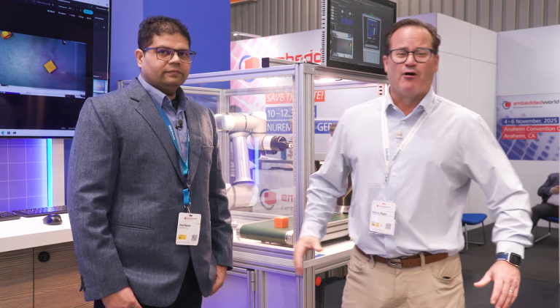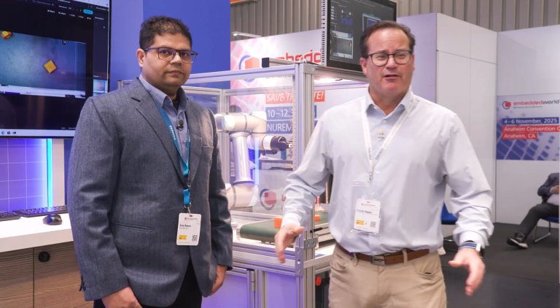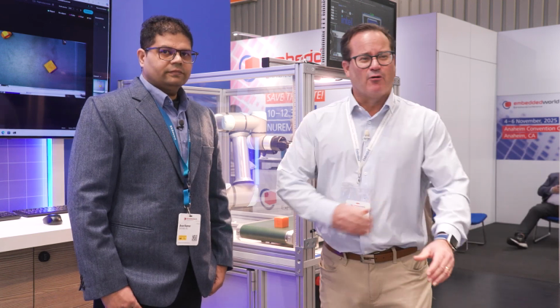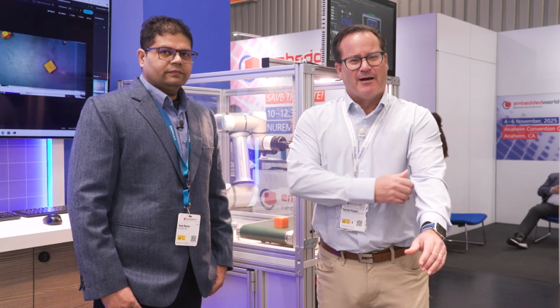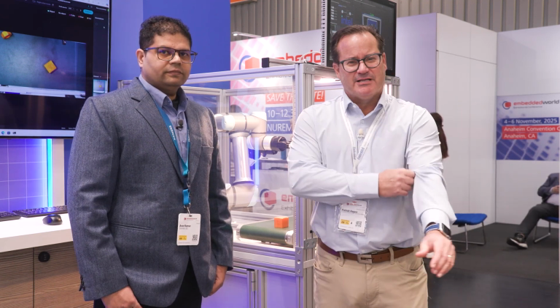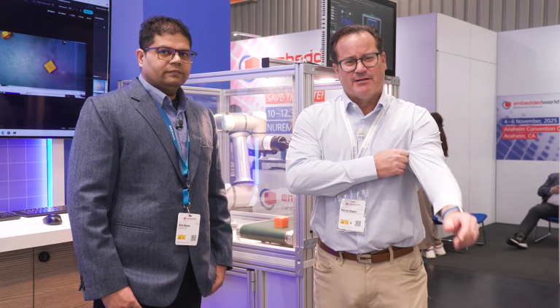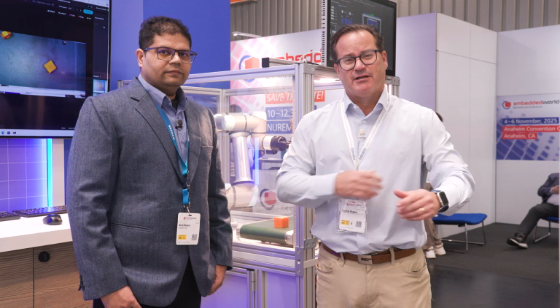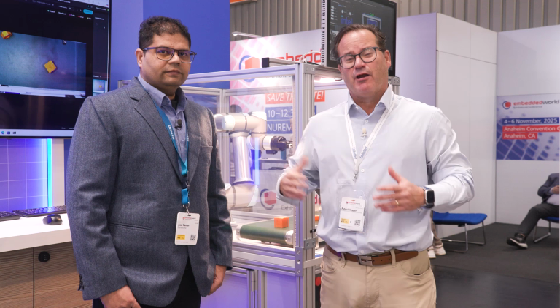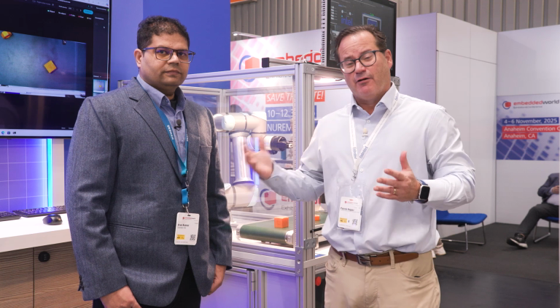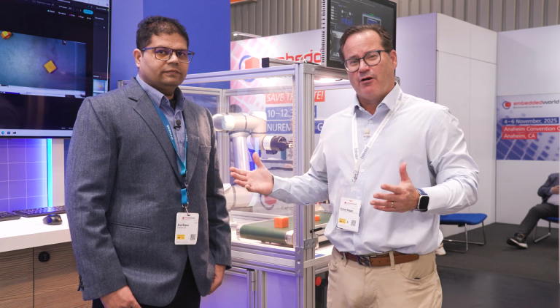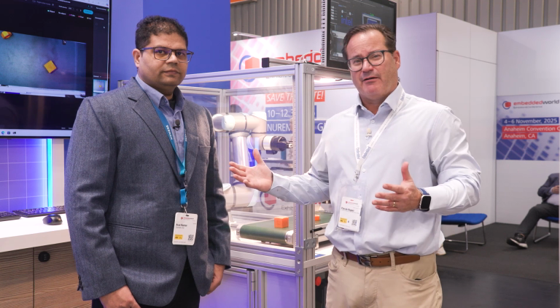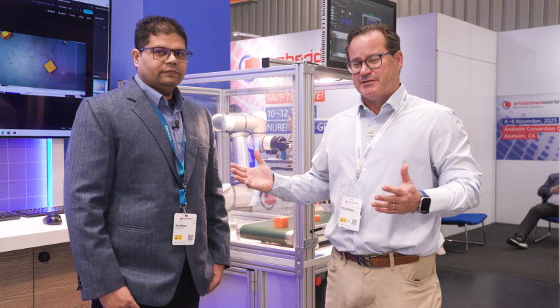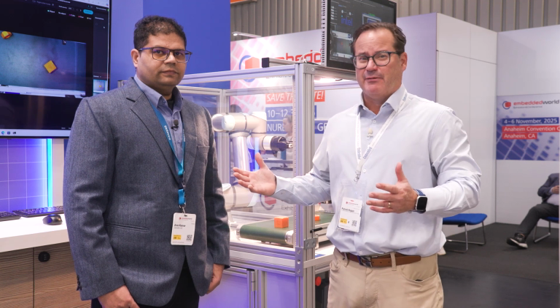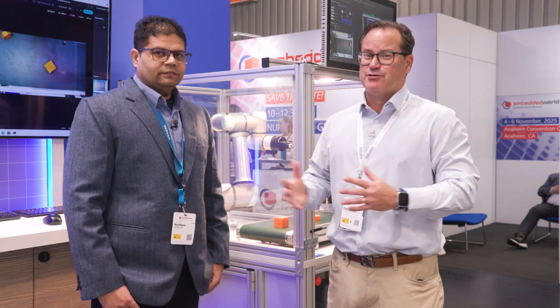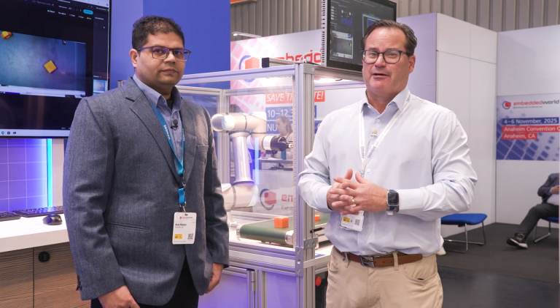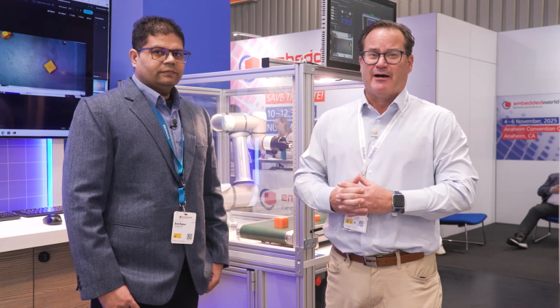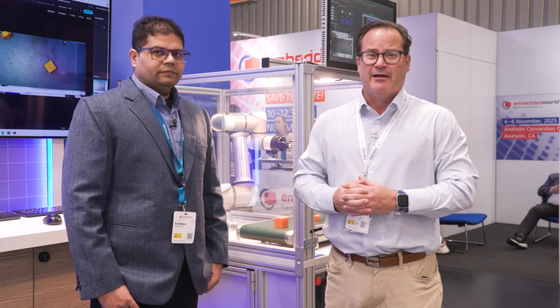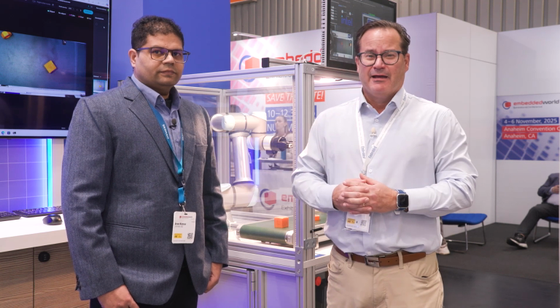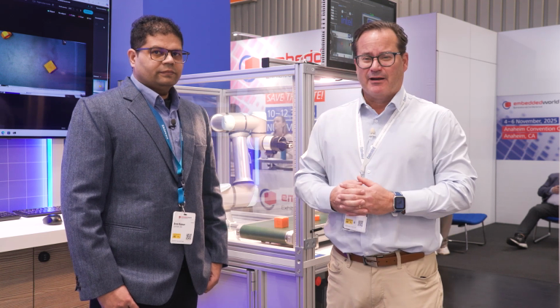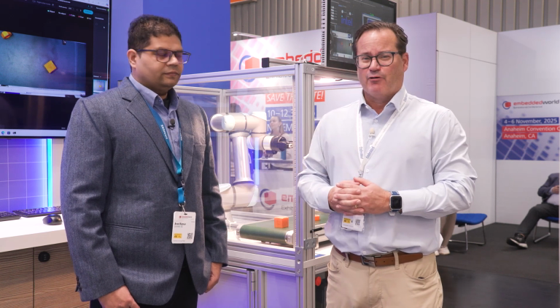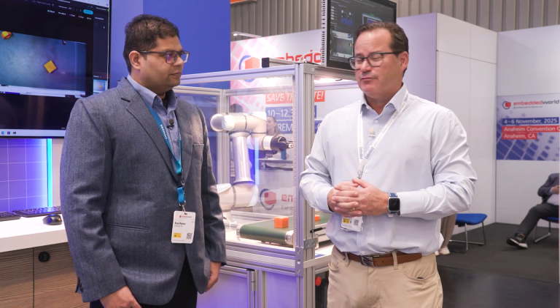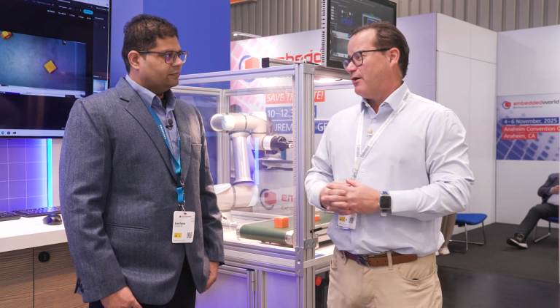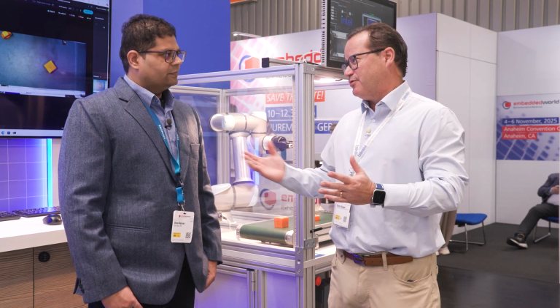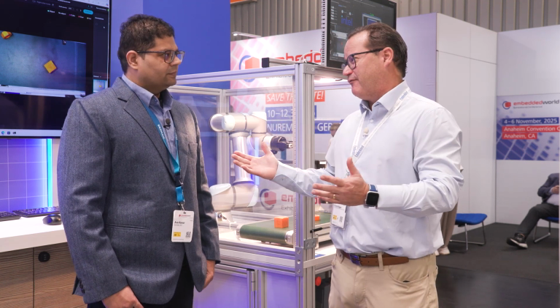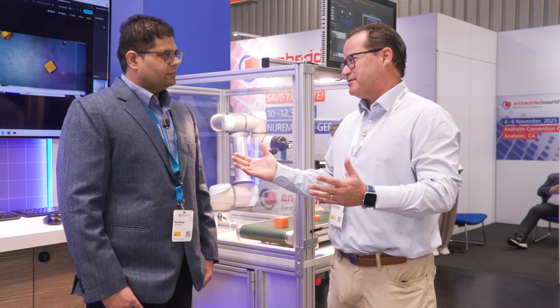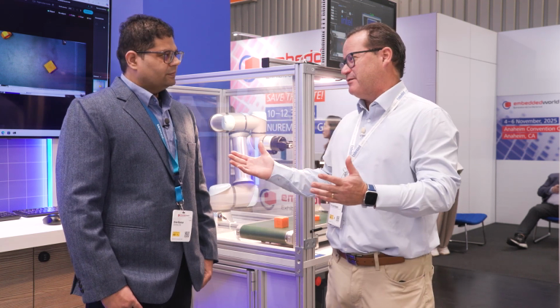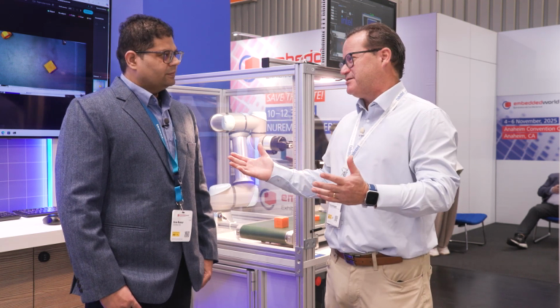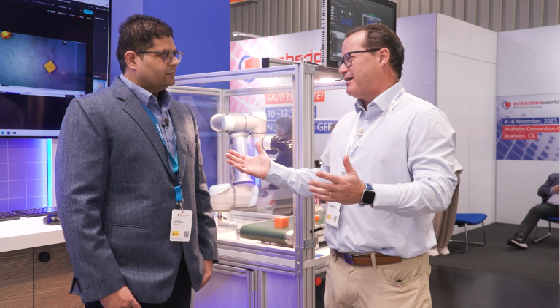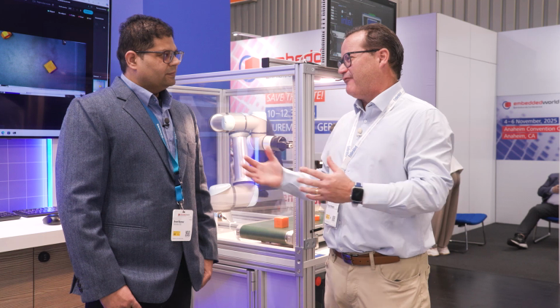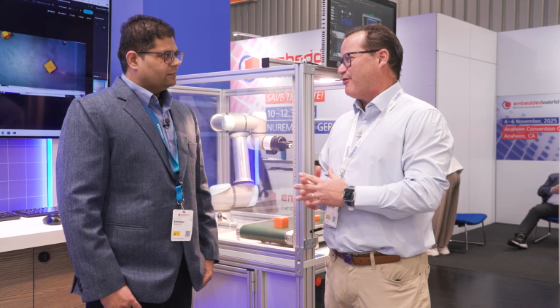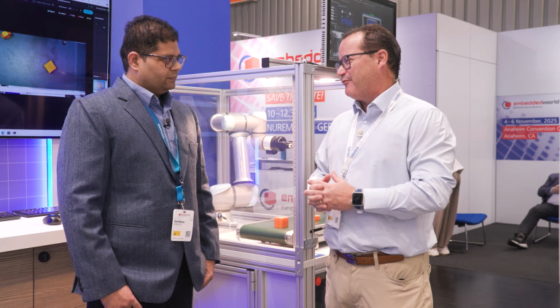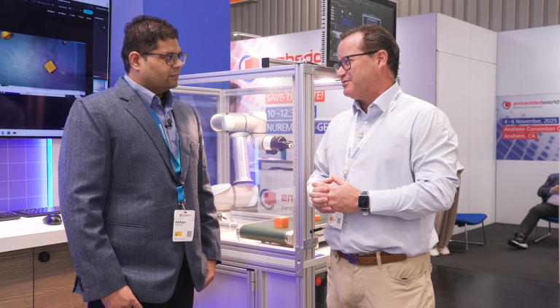If you want to learn more about Siemens and Intel, make sure to come by Embedded World, or you can visit Siemens.com for more information.